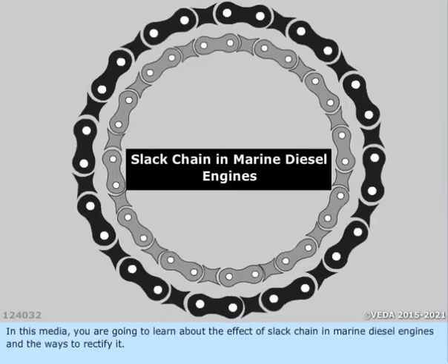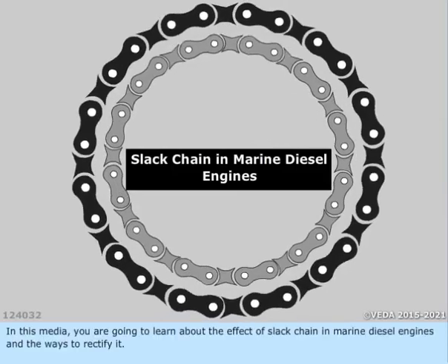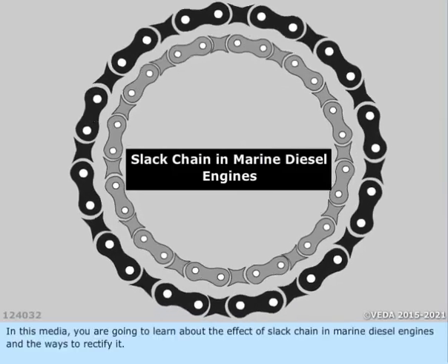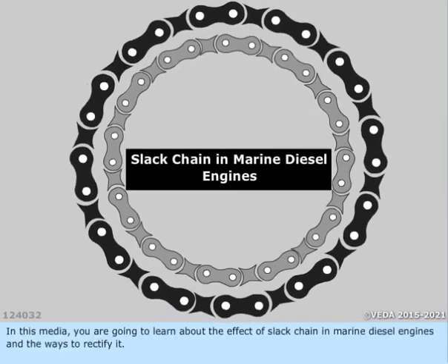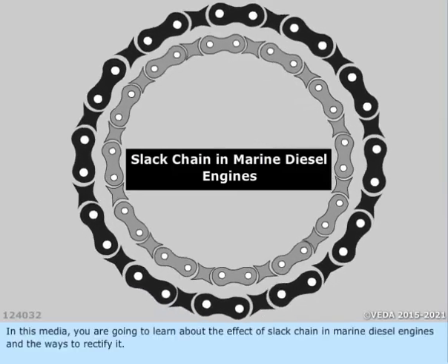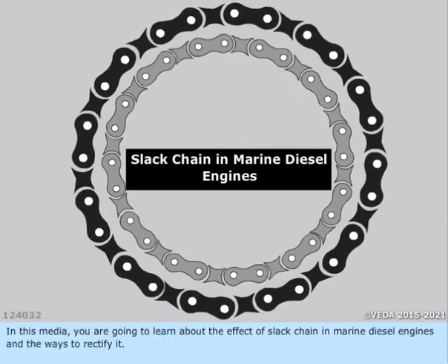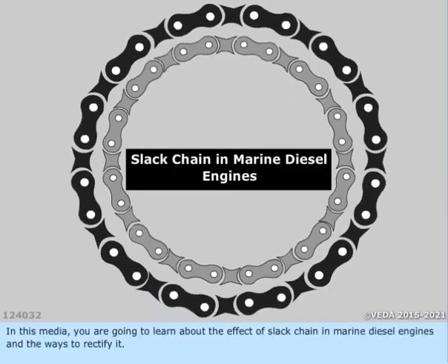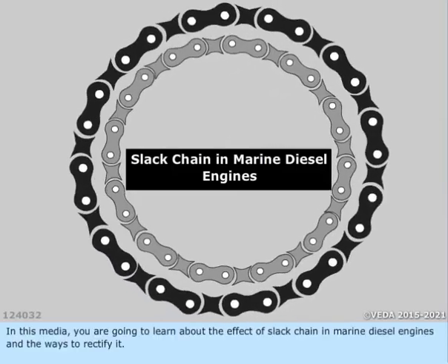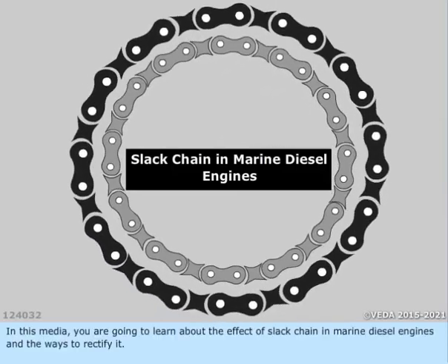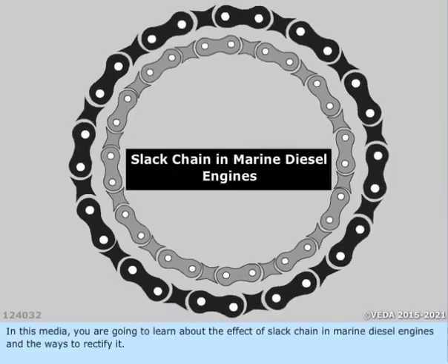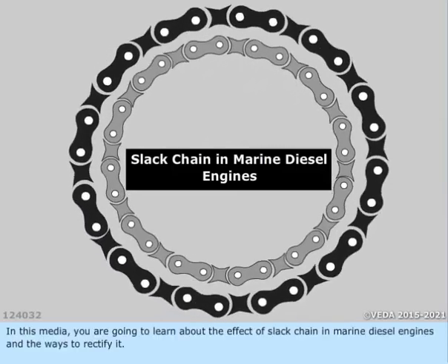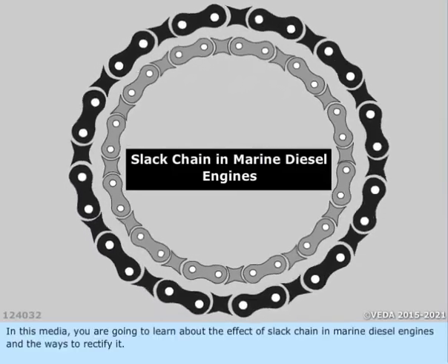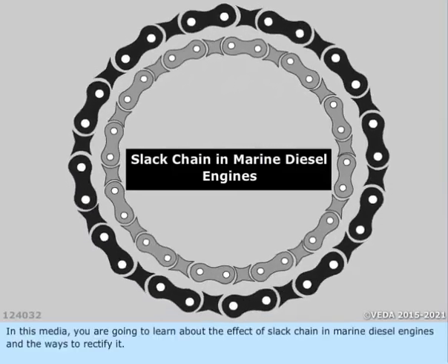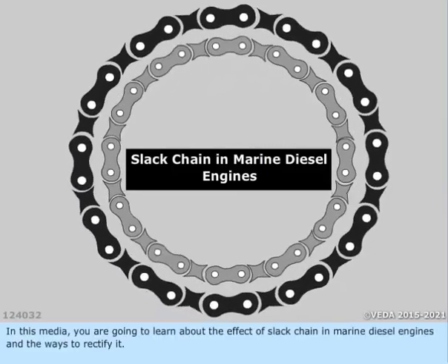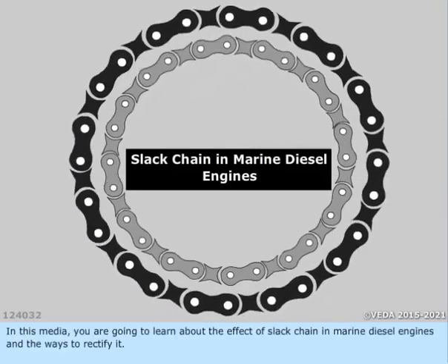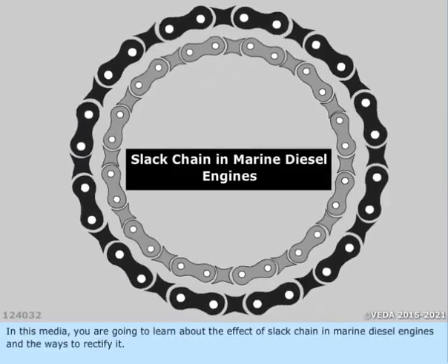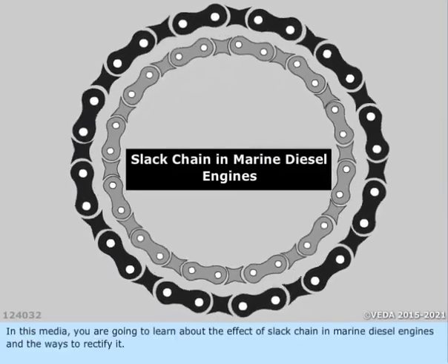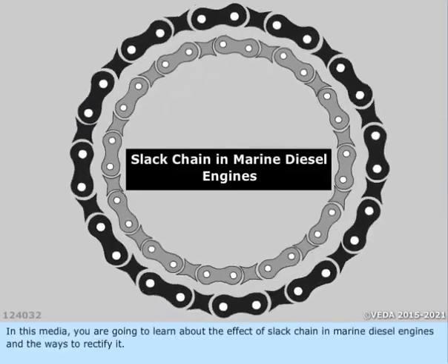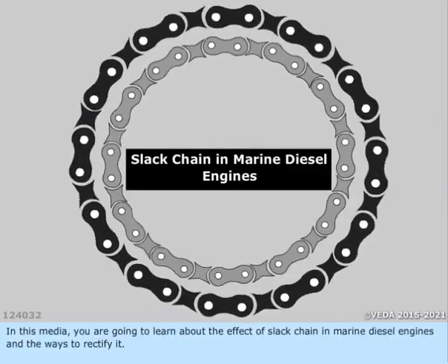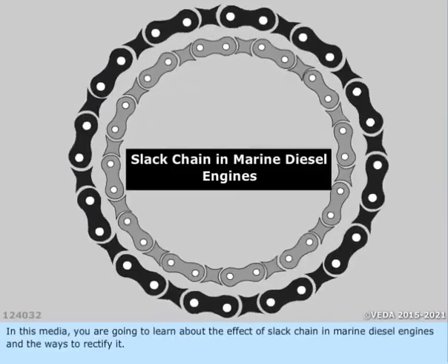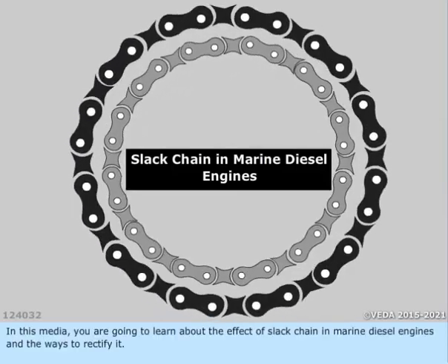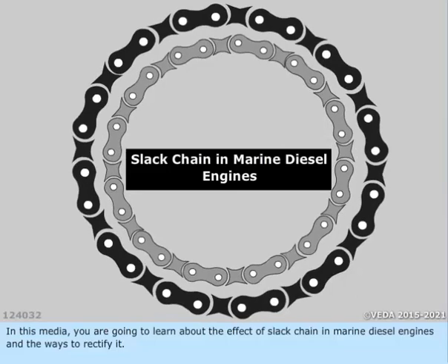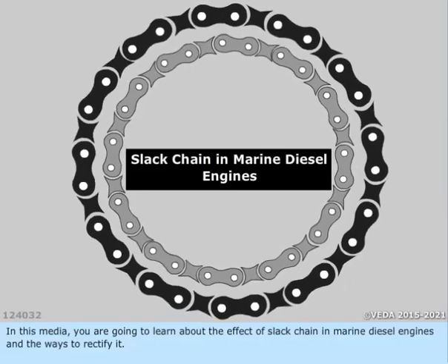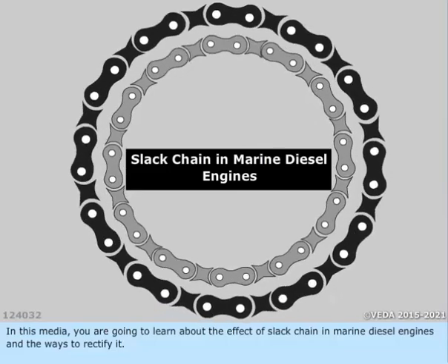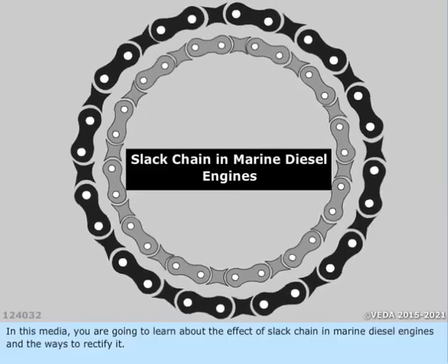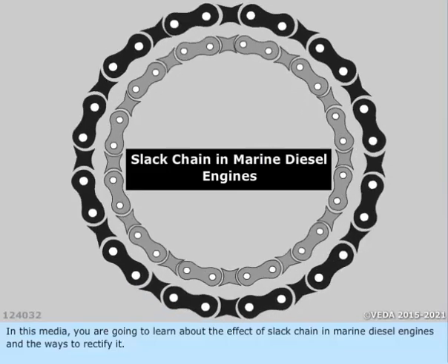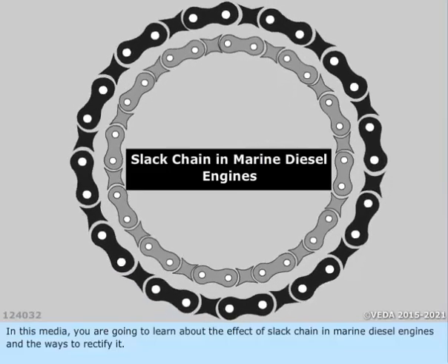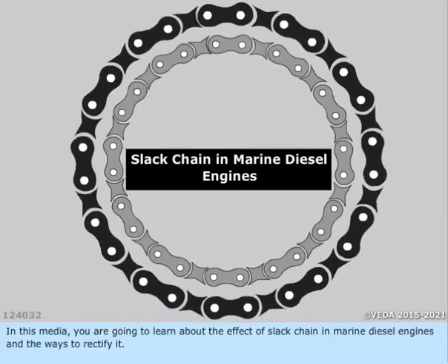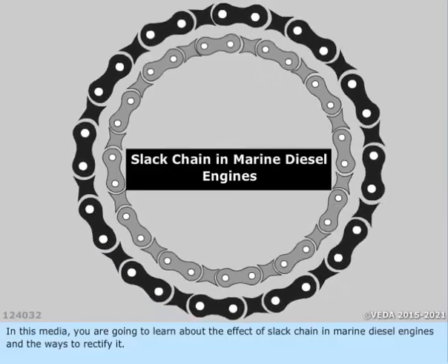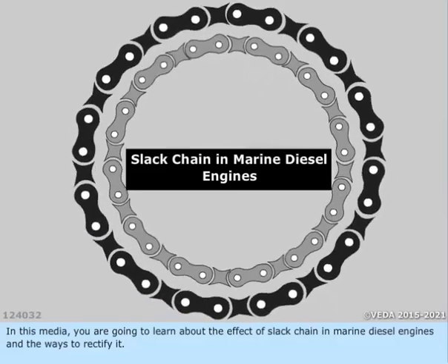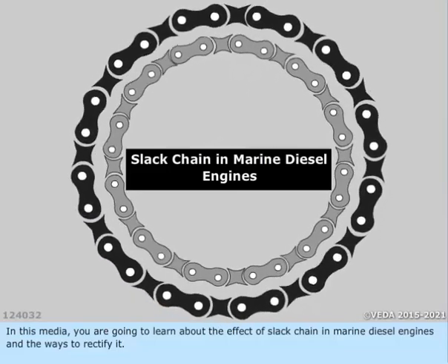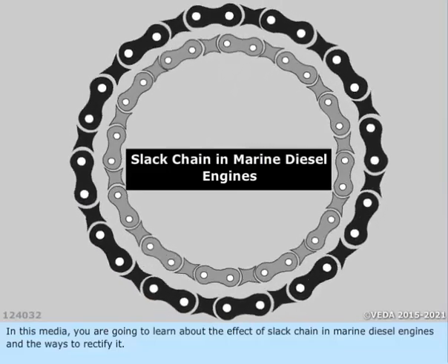In this media, you are going to learn about the effect of slack chain in marine diesel engines and the ways to rectify it.